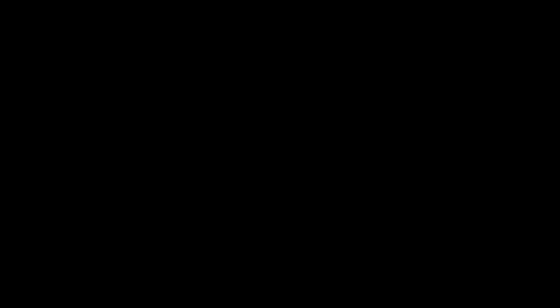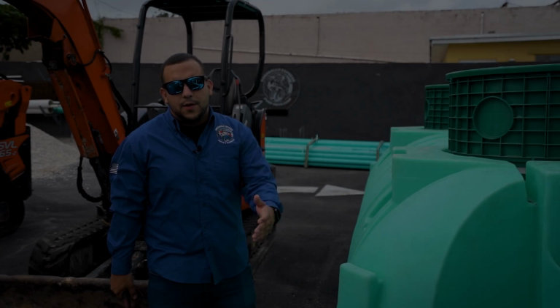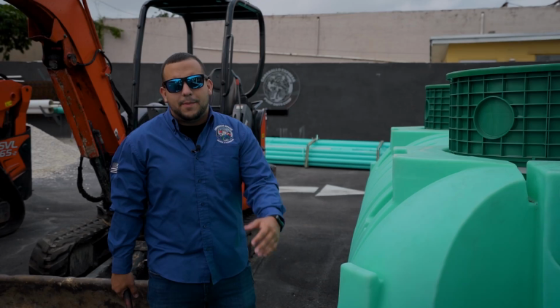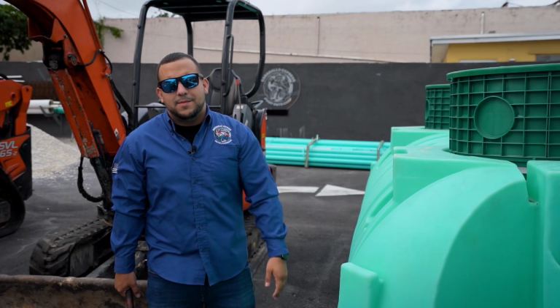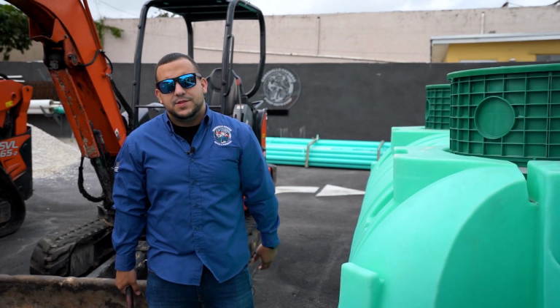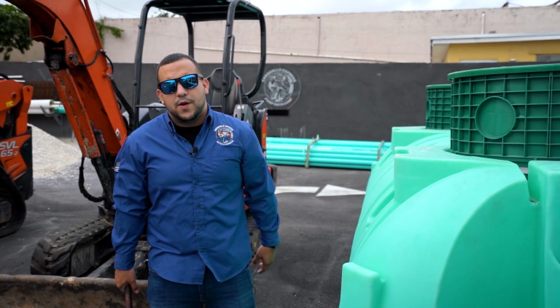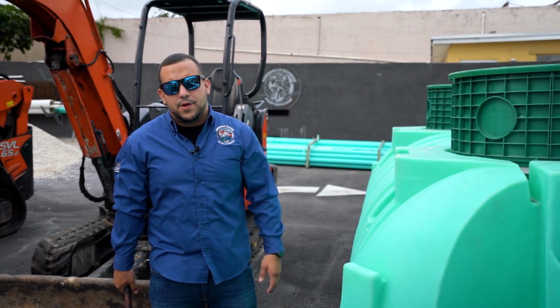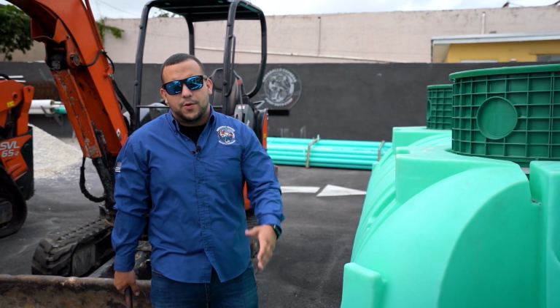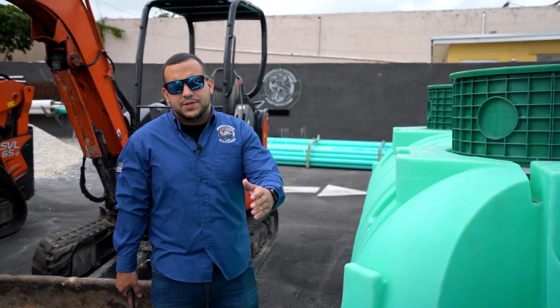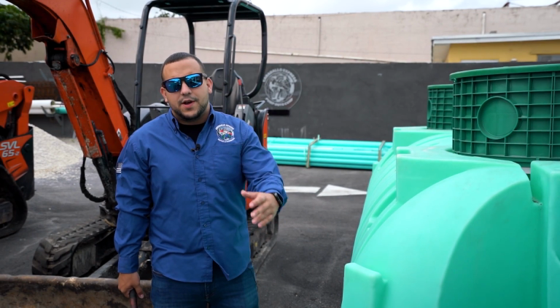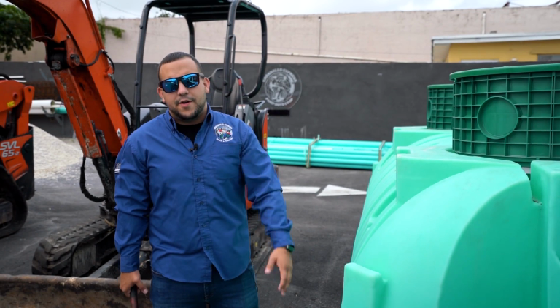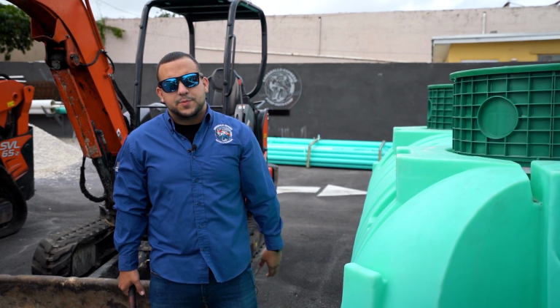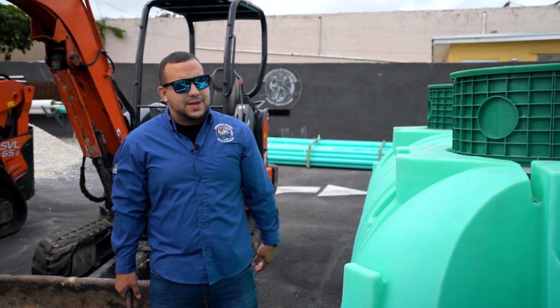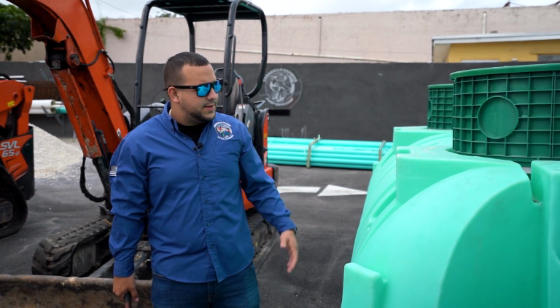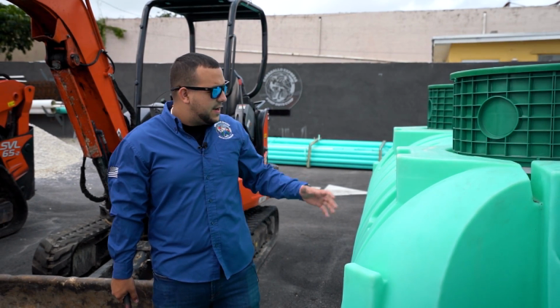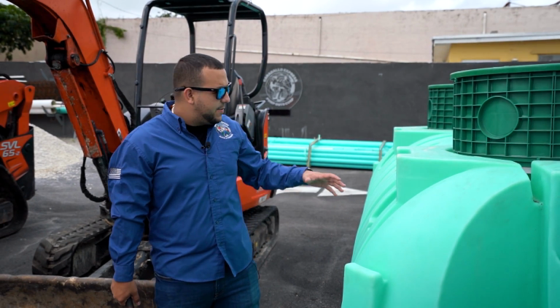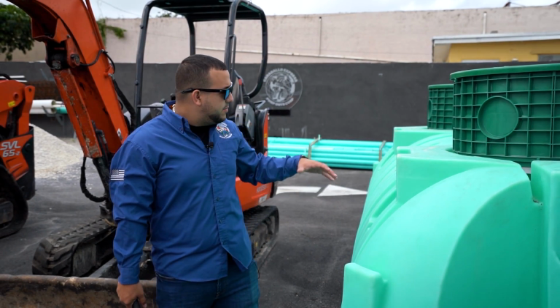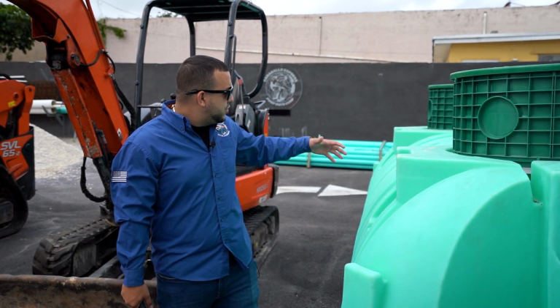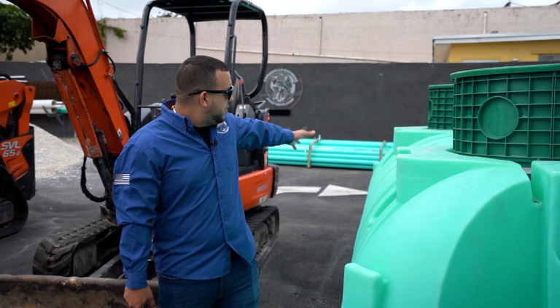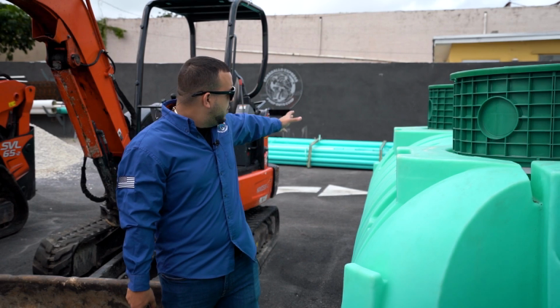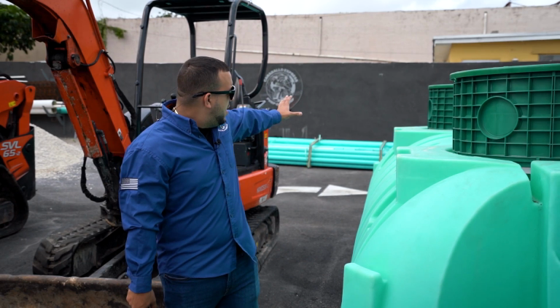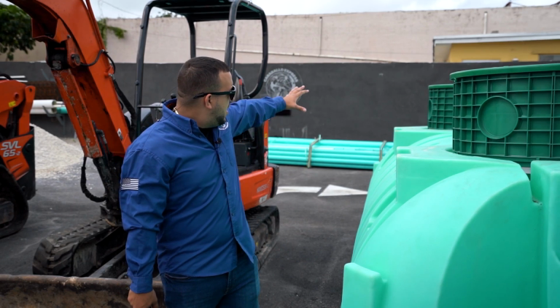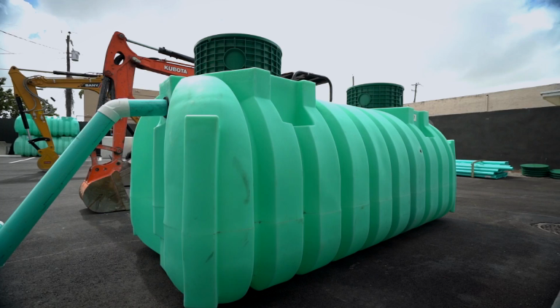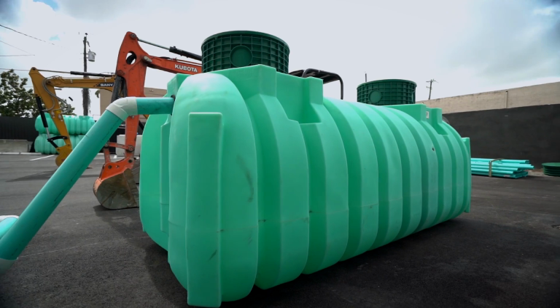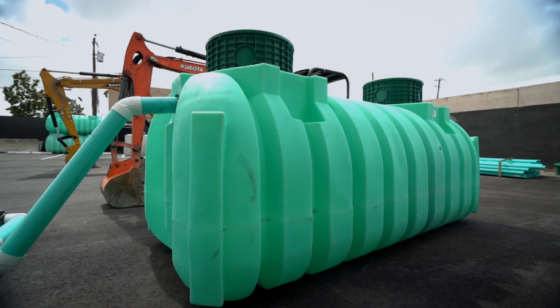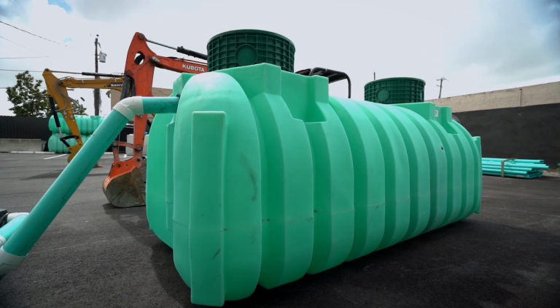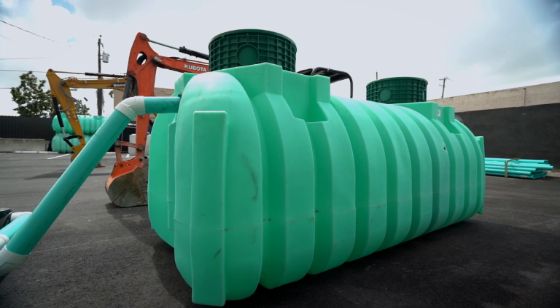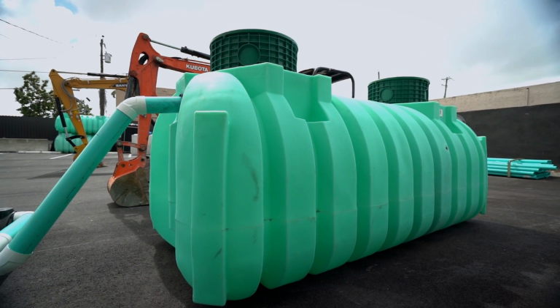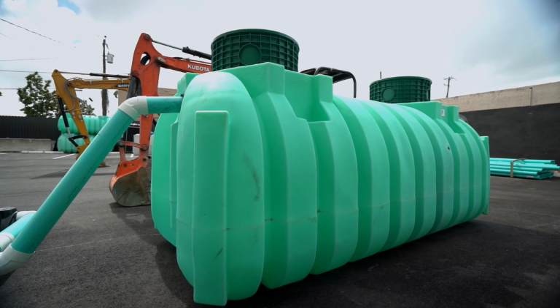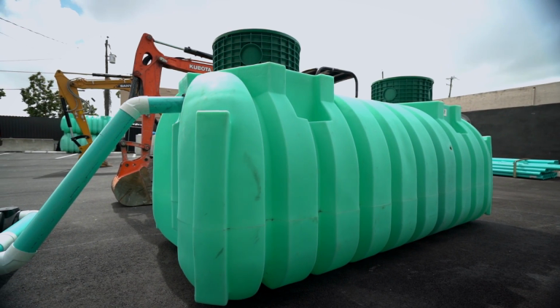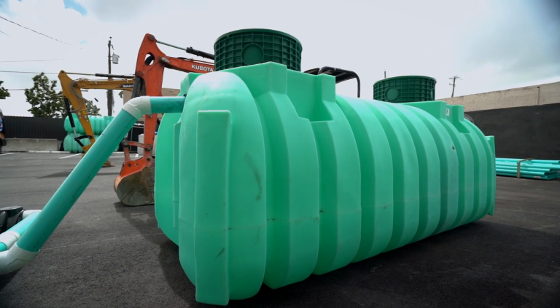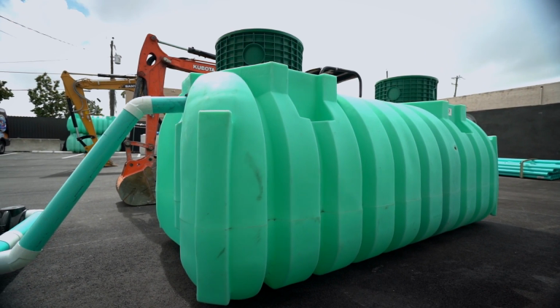Hello, my name is Jero, I'm one of the owners here at Colorado Express. Today I'm going to be showing you what a septic system looks like.